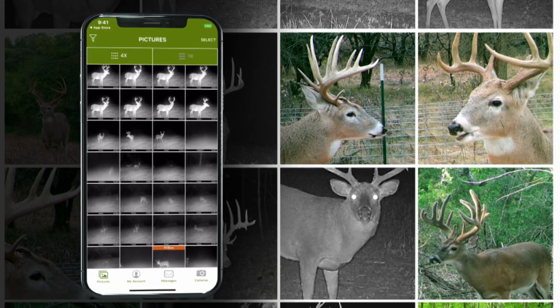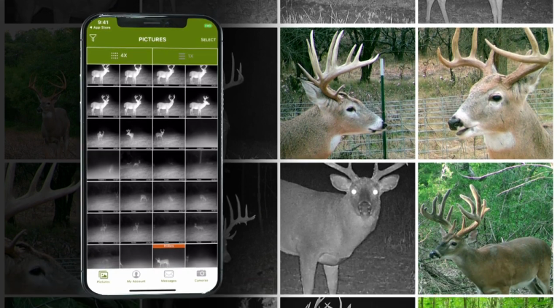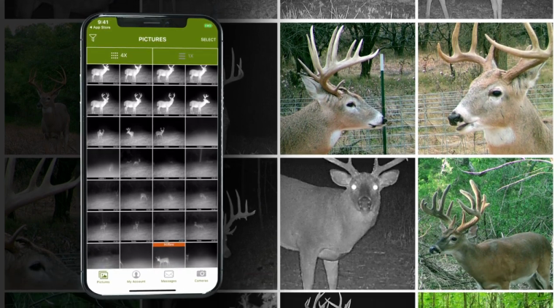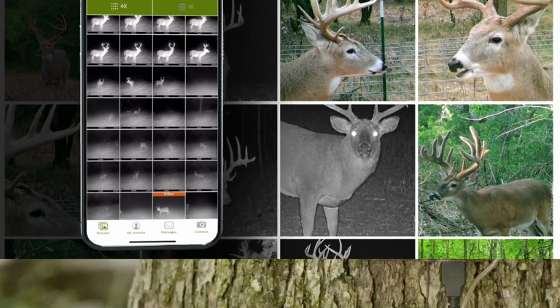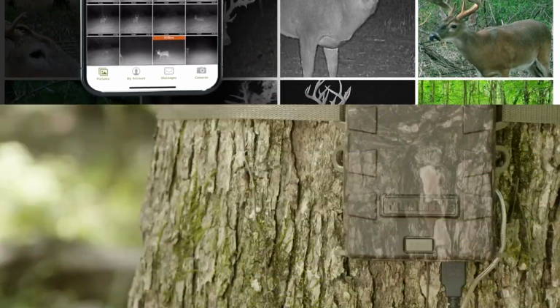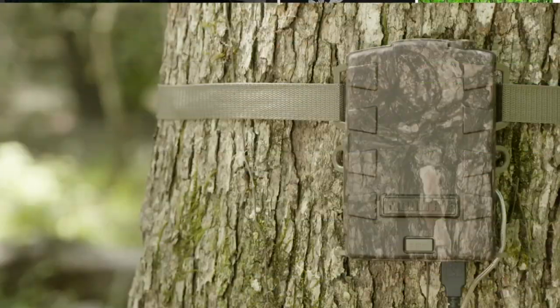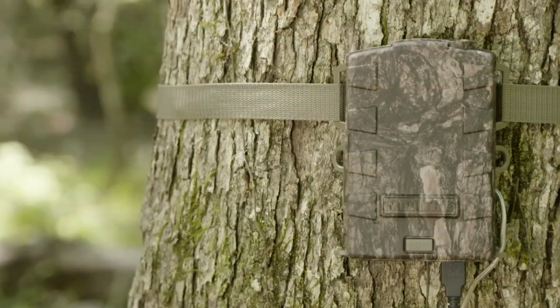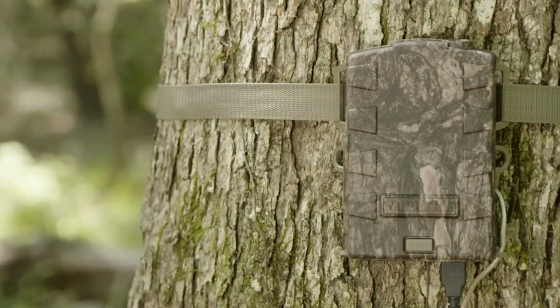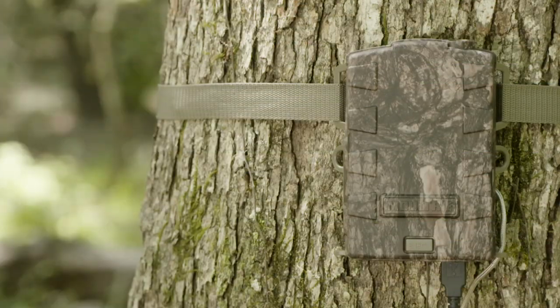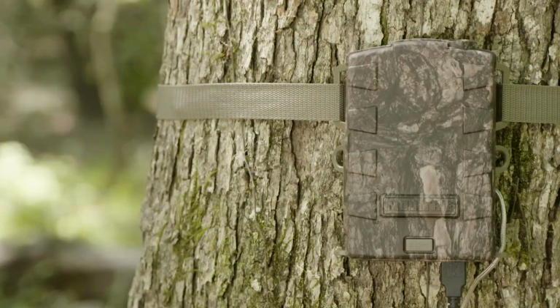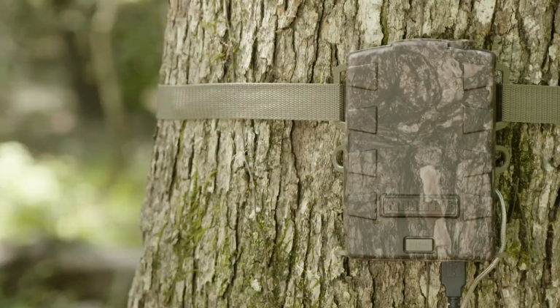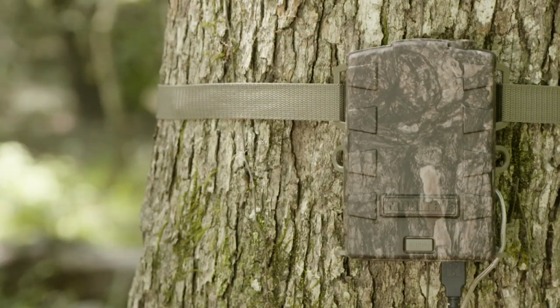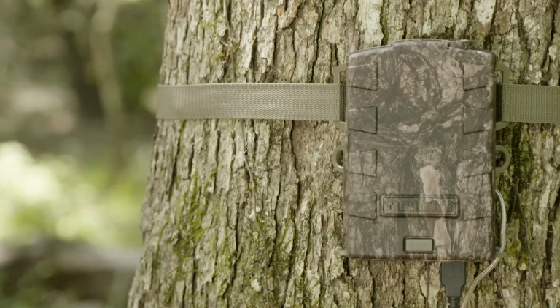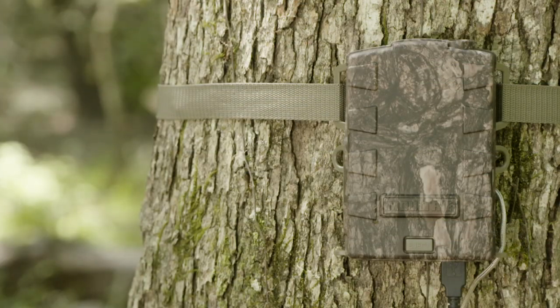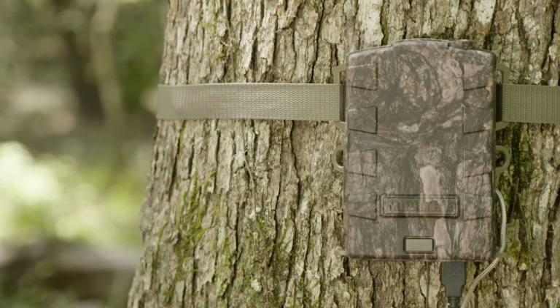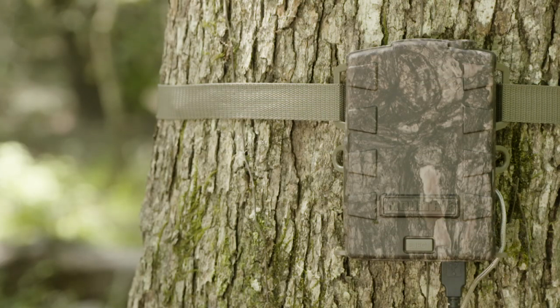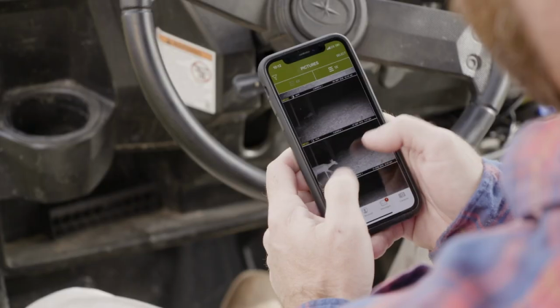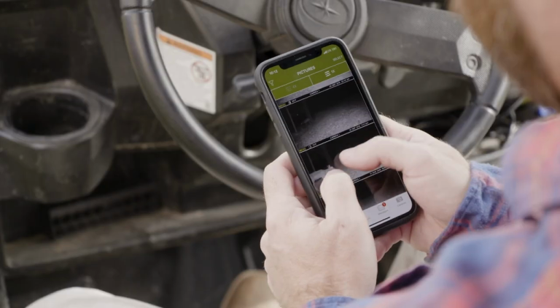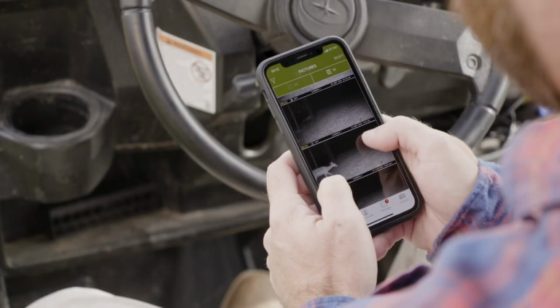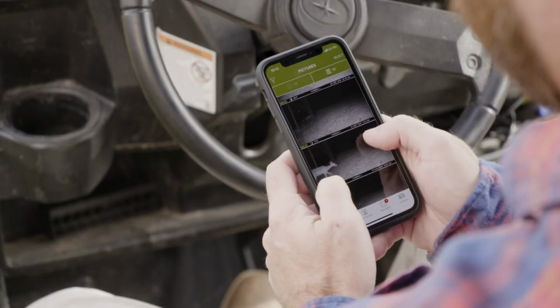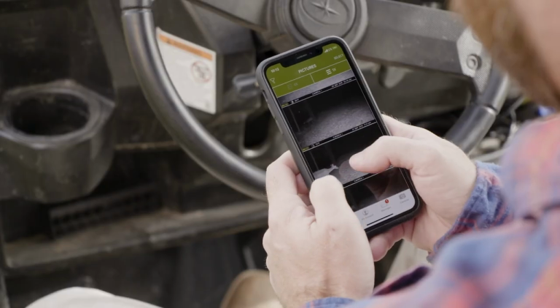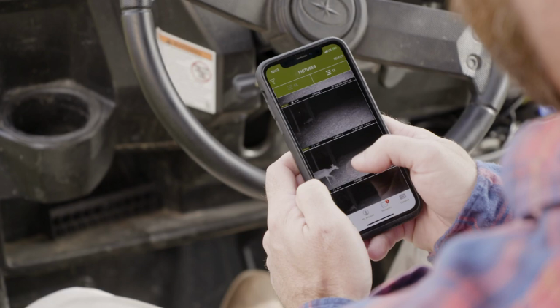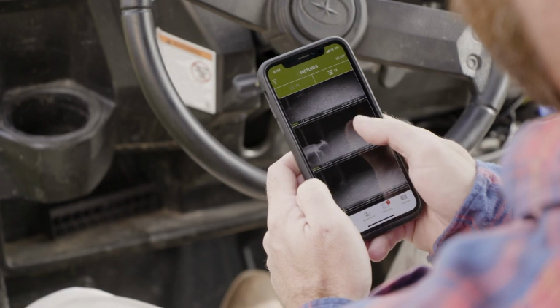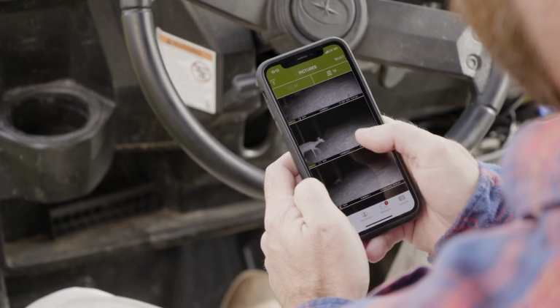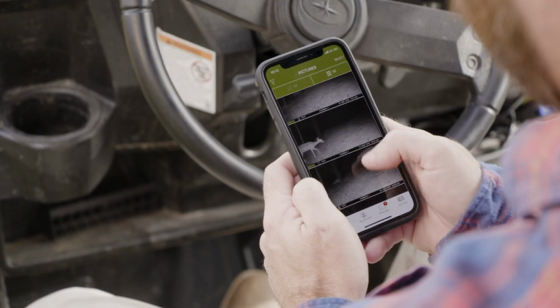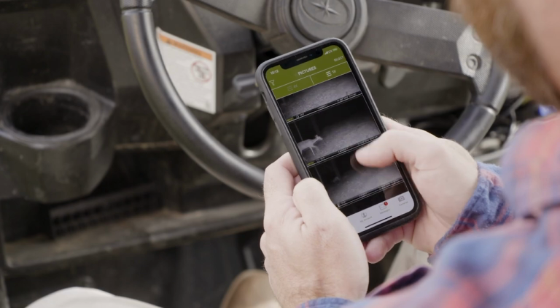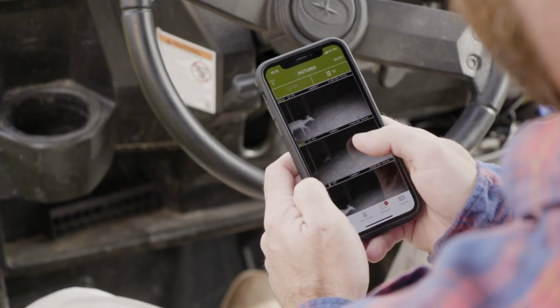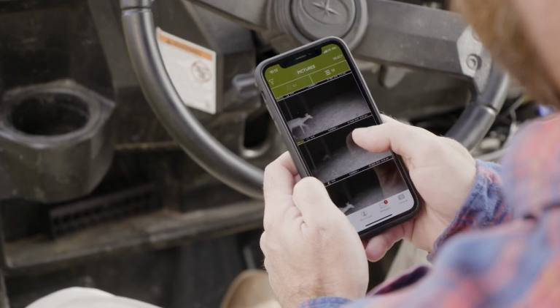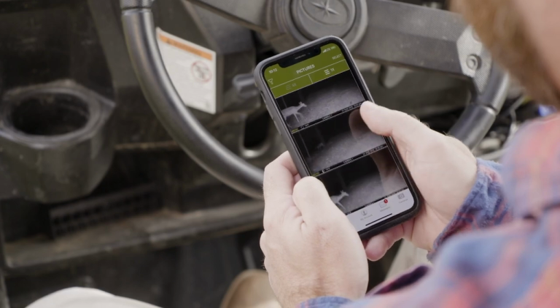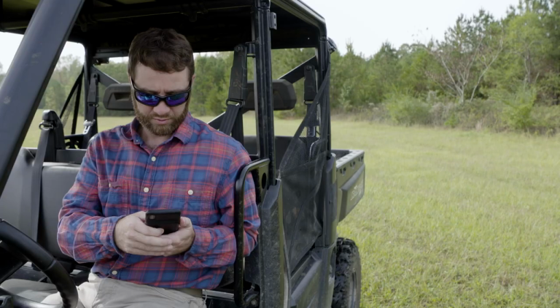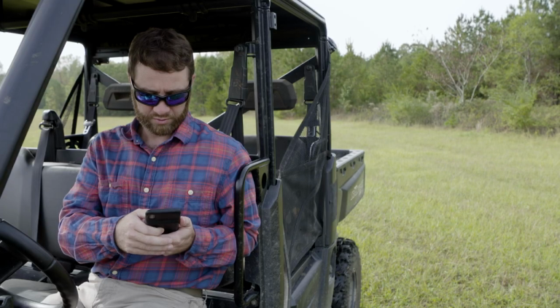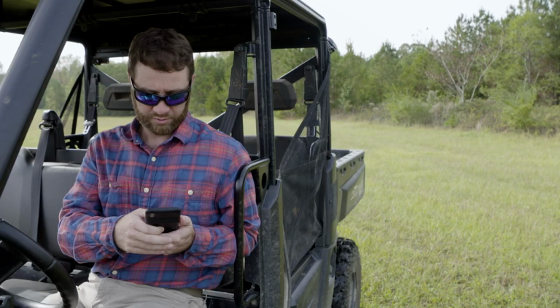Get the ultimate accessory for your Moultrie game camera and start receiving your images on your phone, anytime, anywhere.